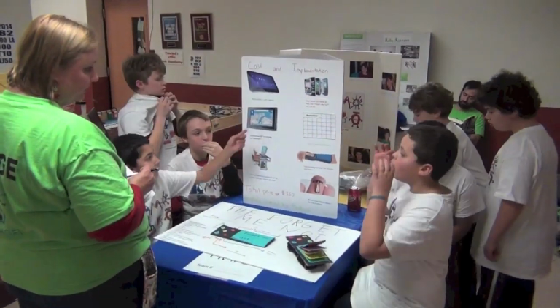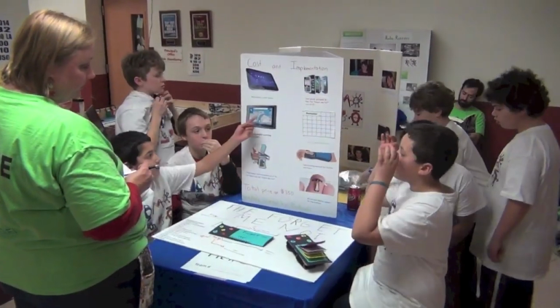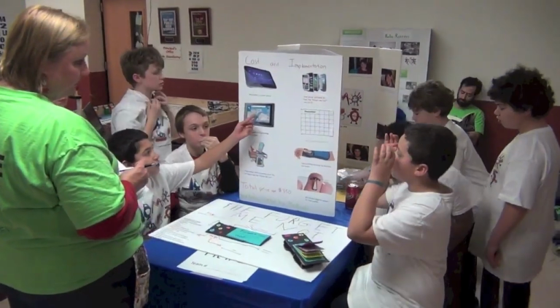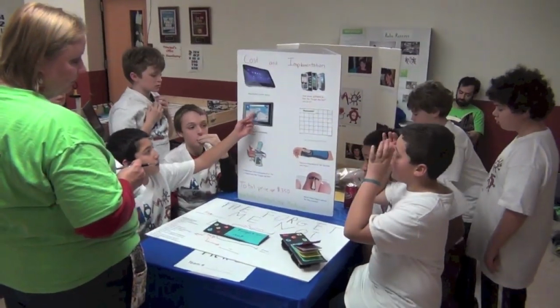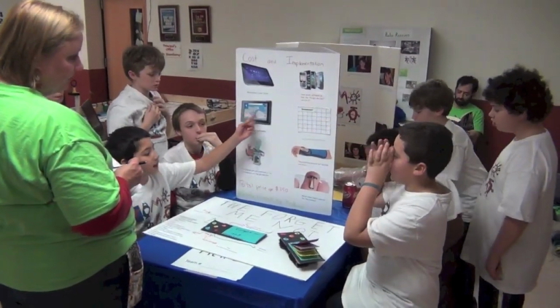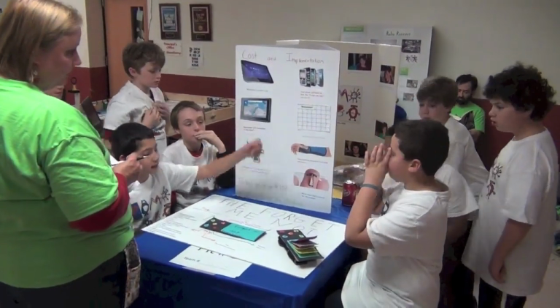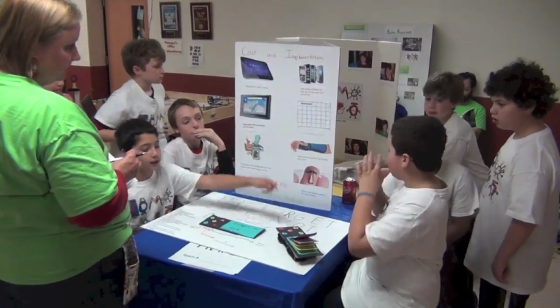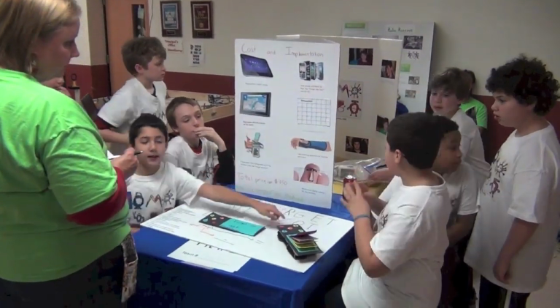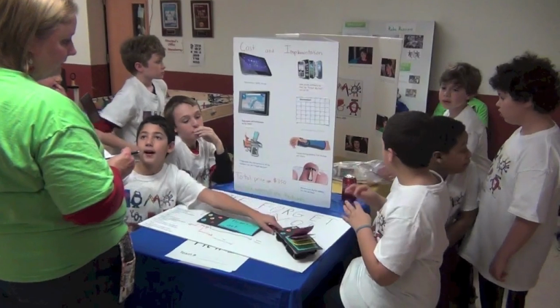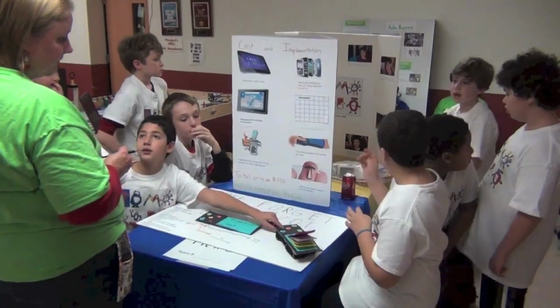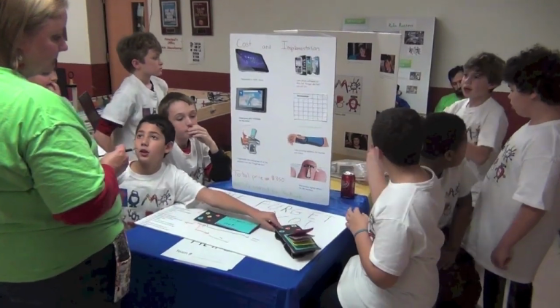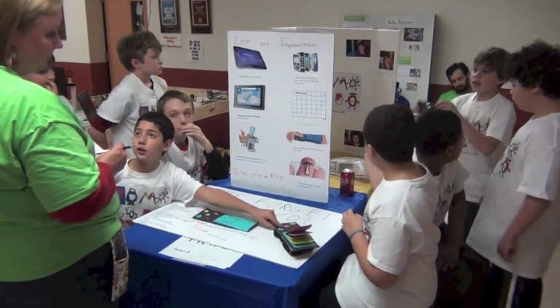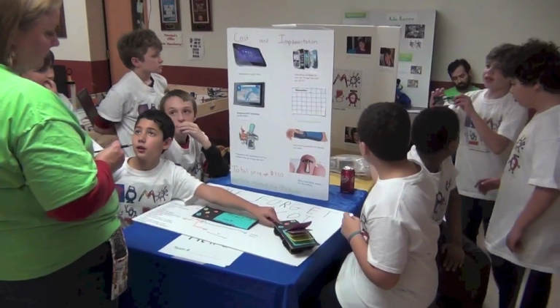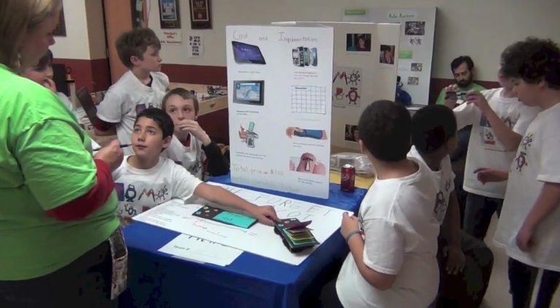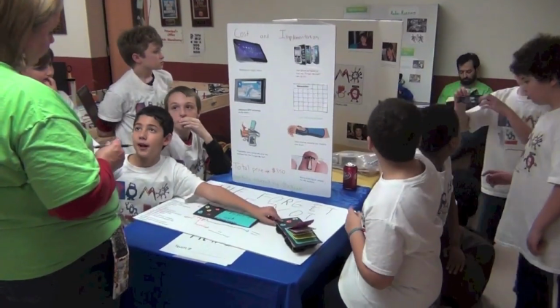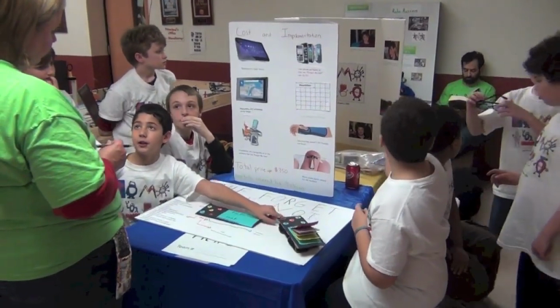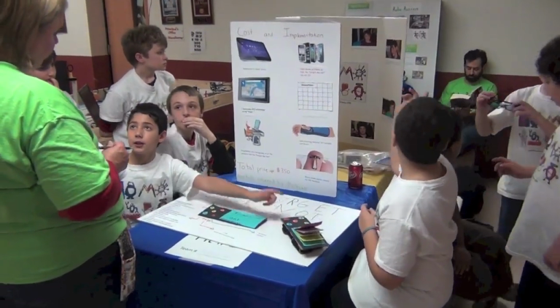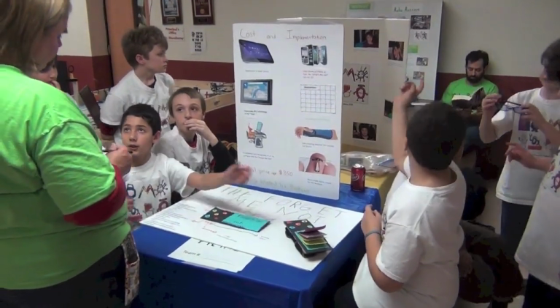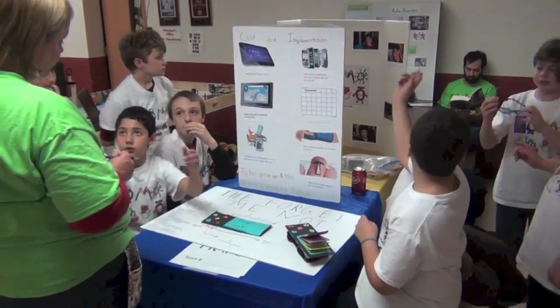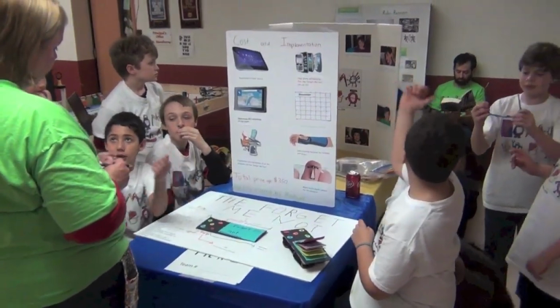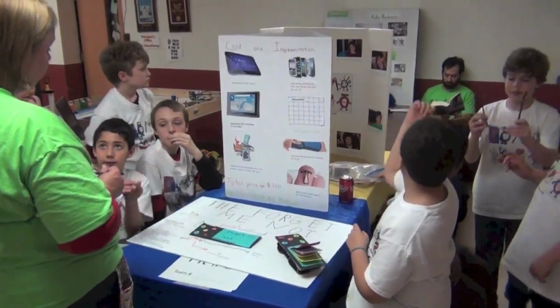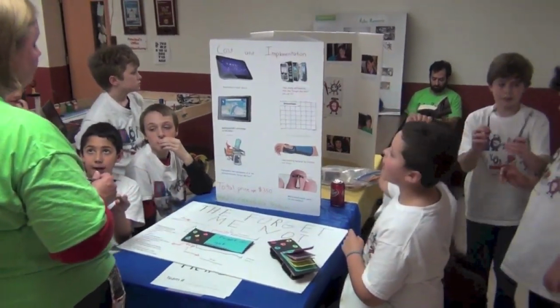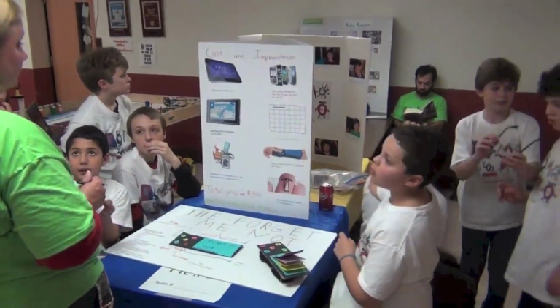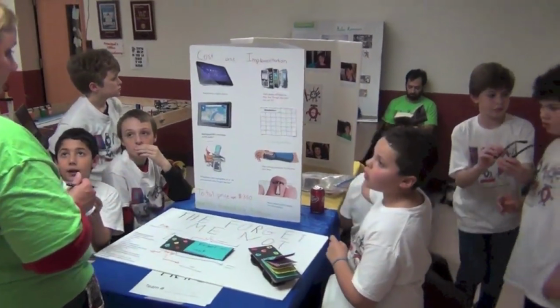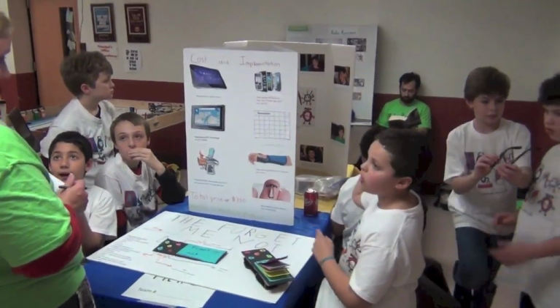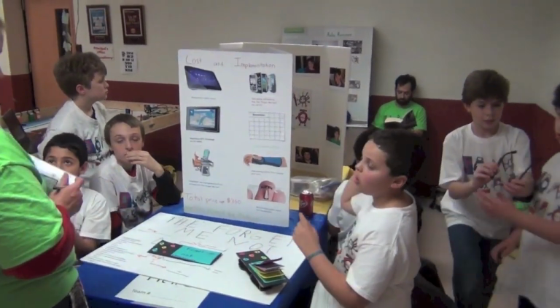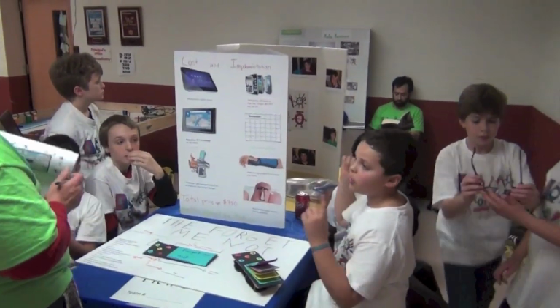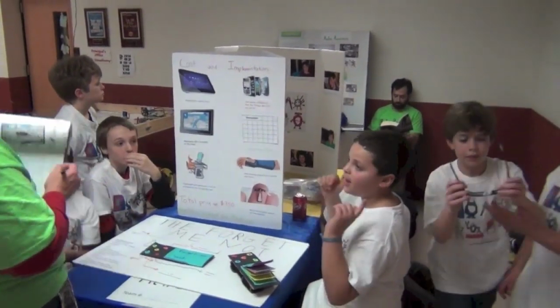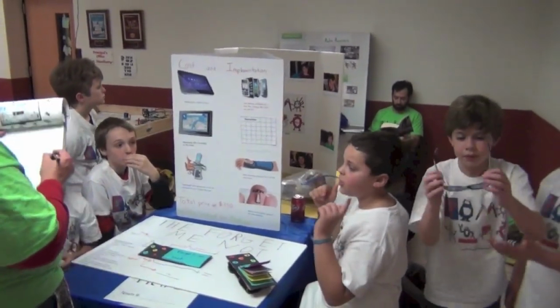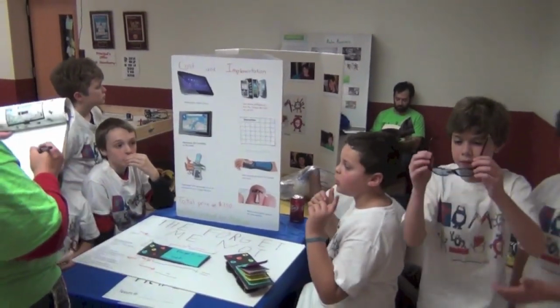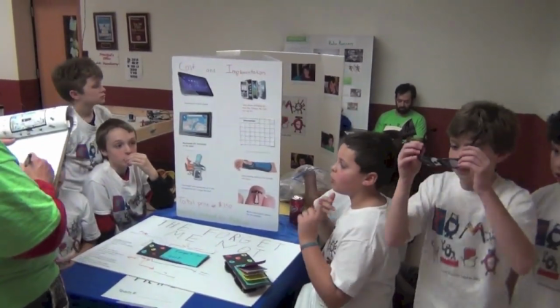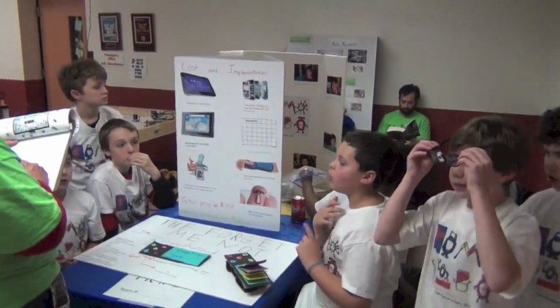These teammates are explaining their project to a judge. Look at their solution with glasses.